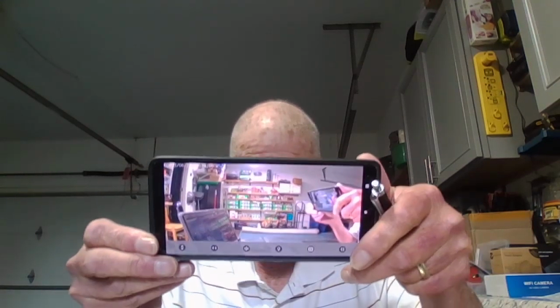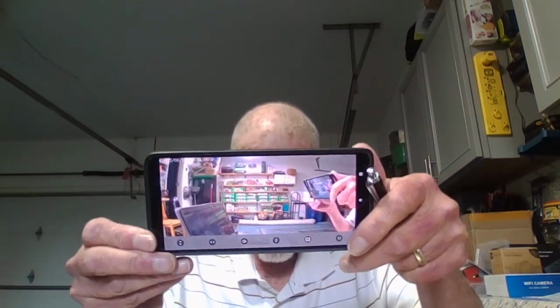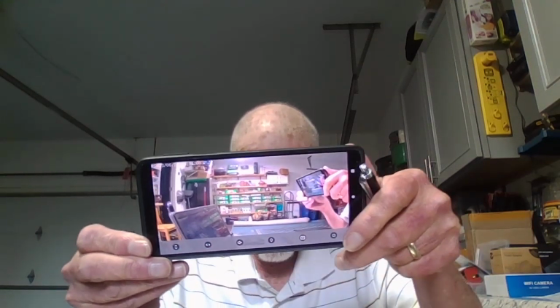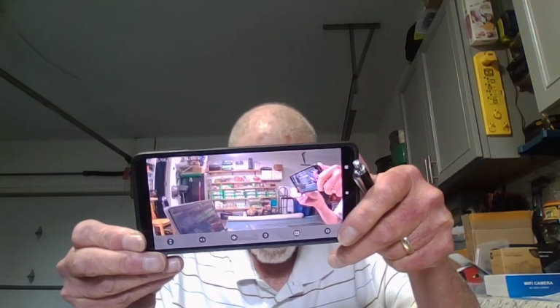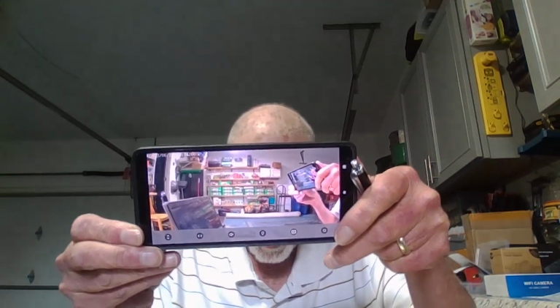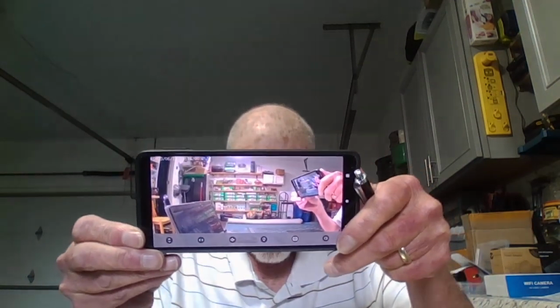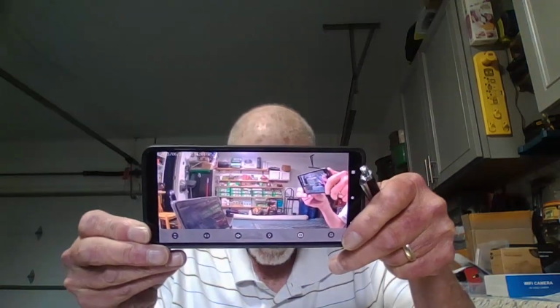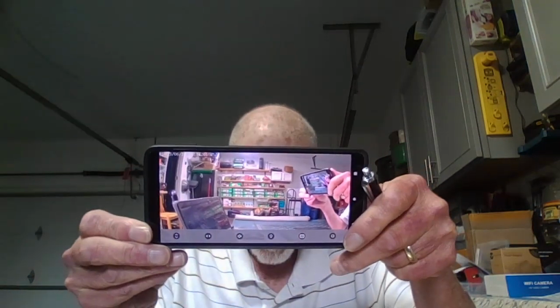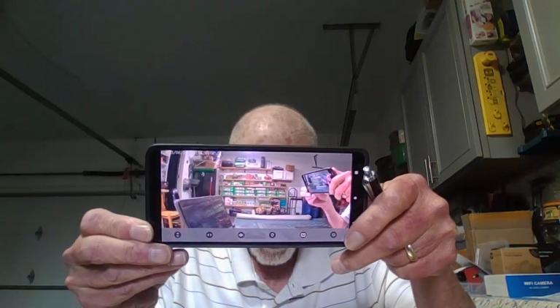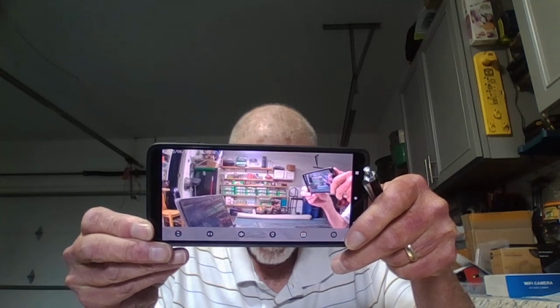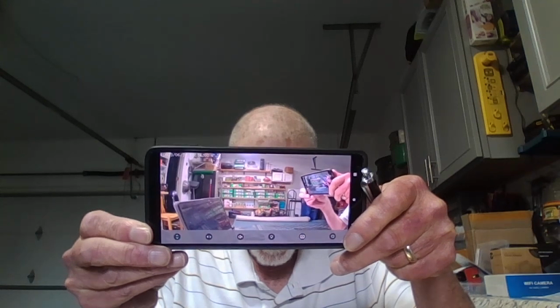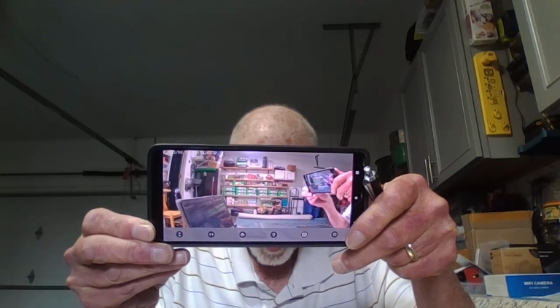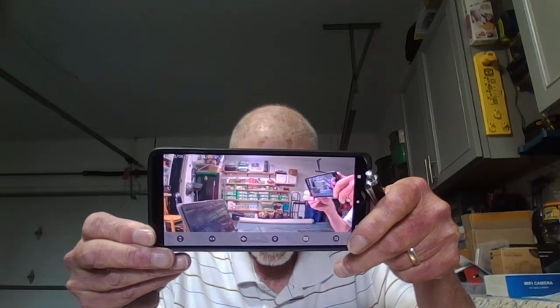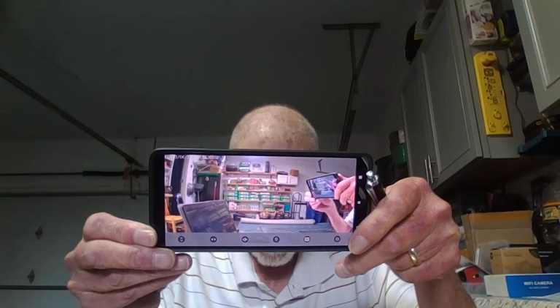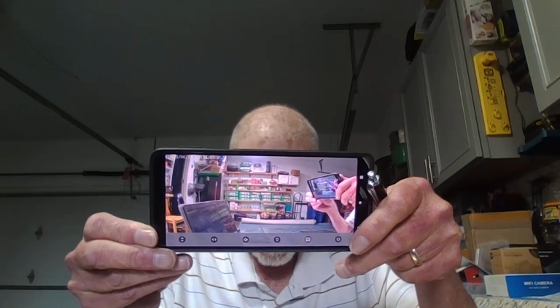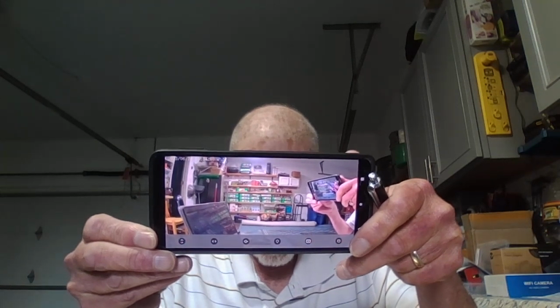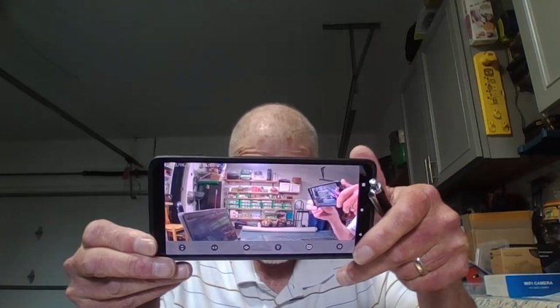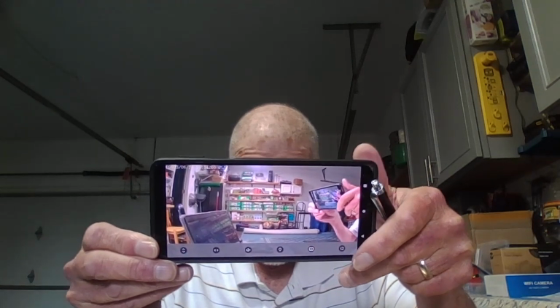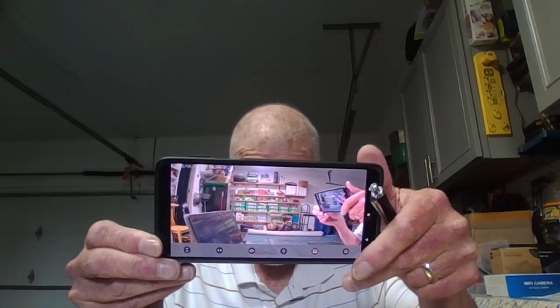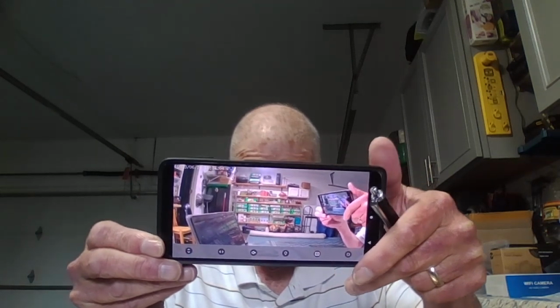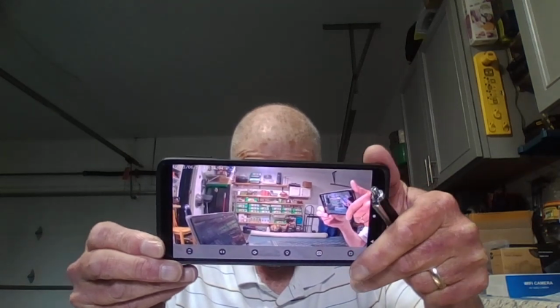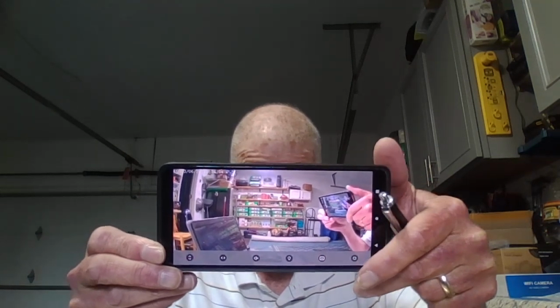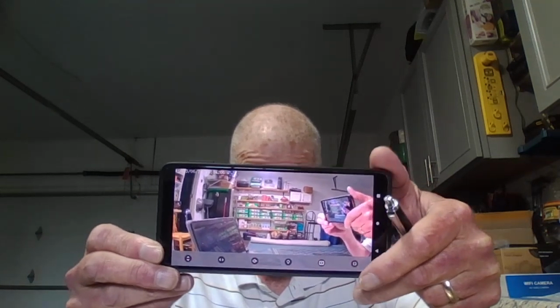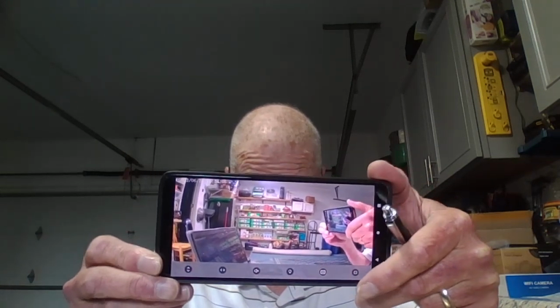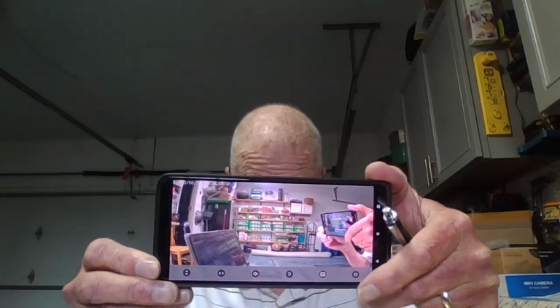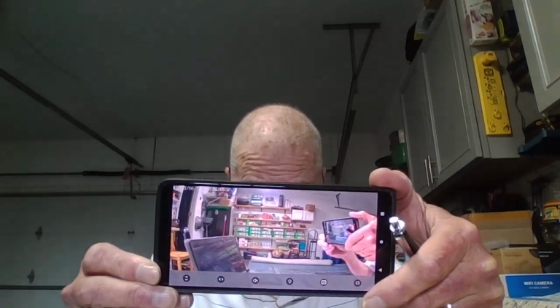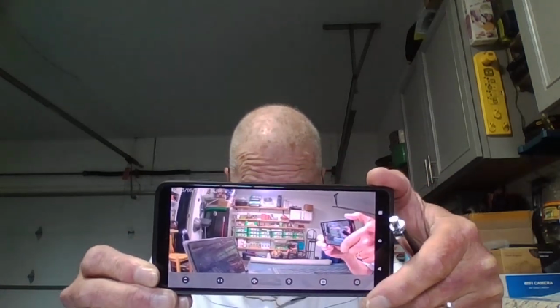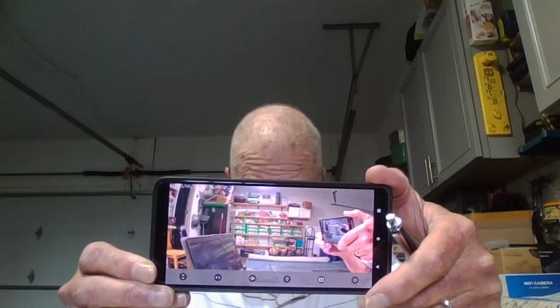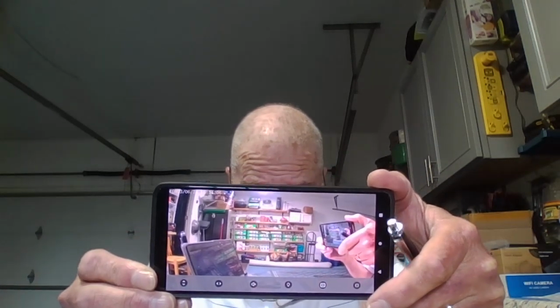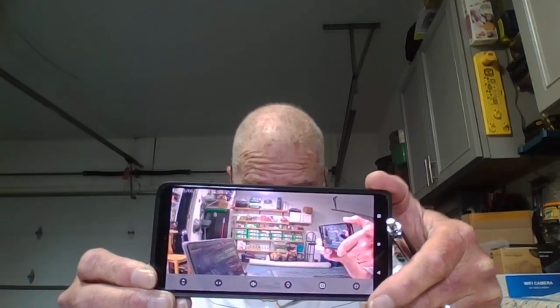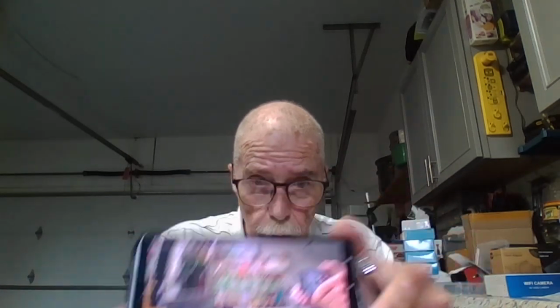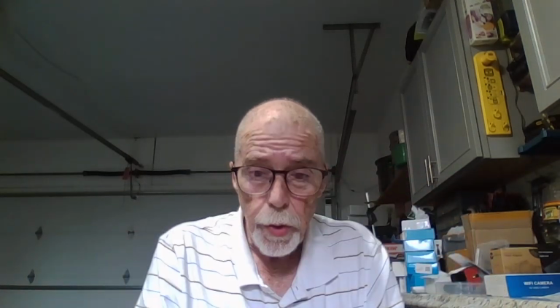It's got very good video quality and it does record audio, so you can do both video and audio.